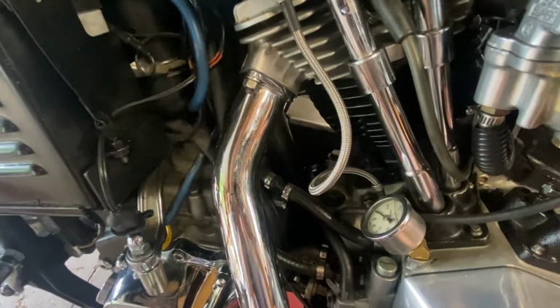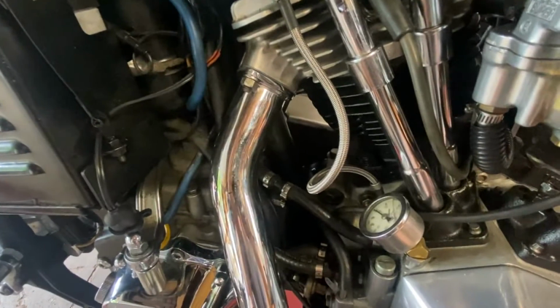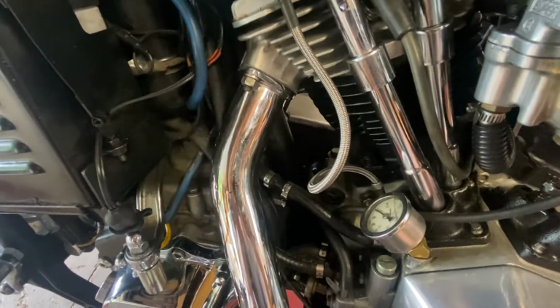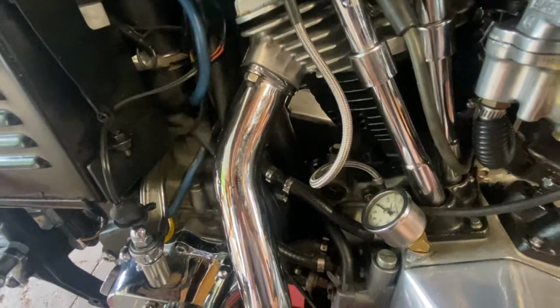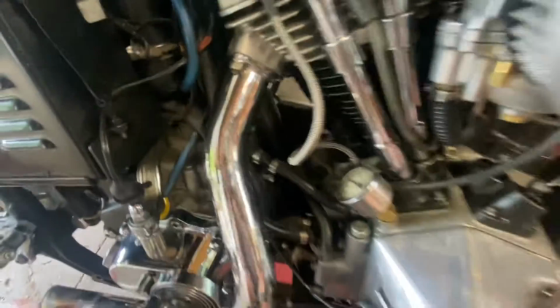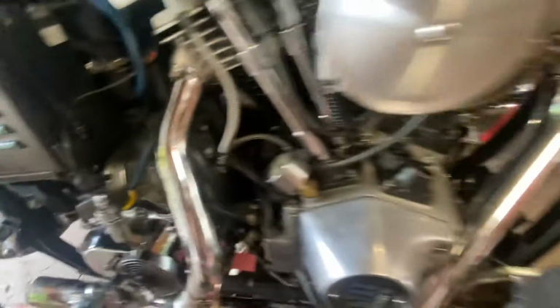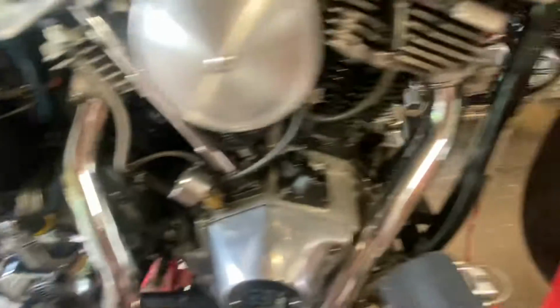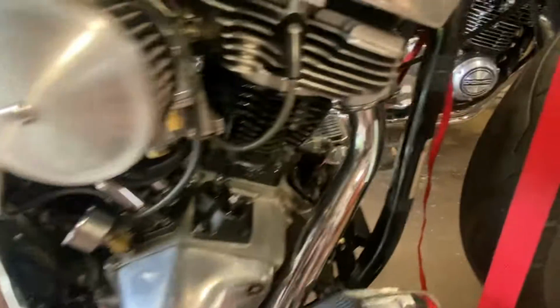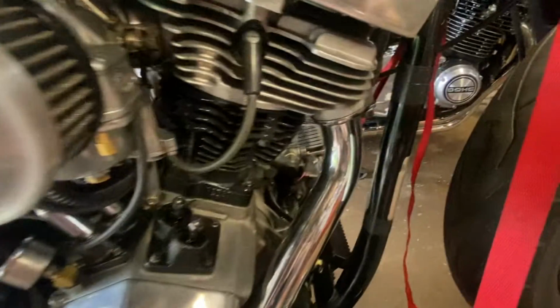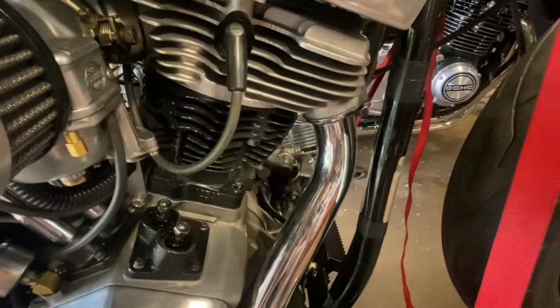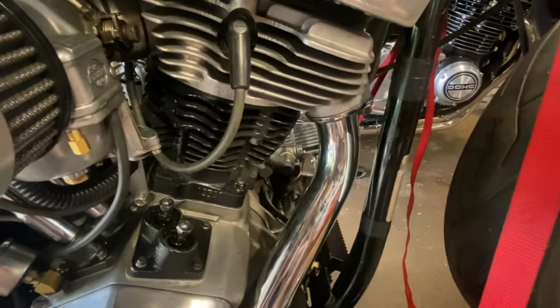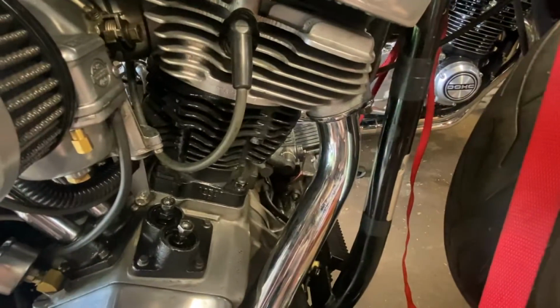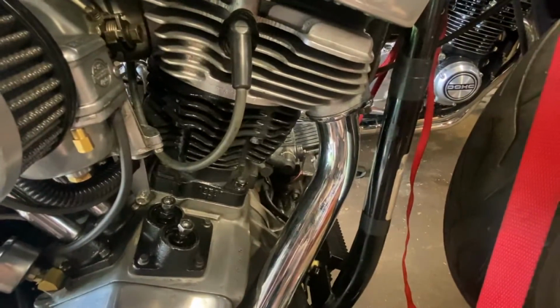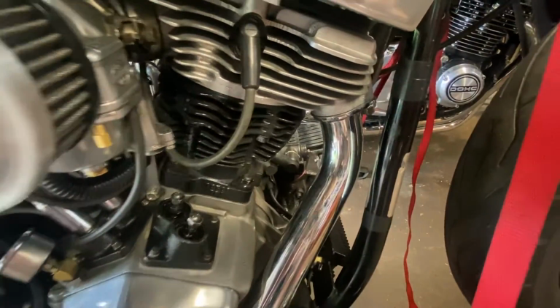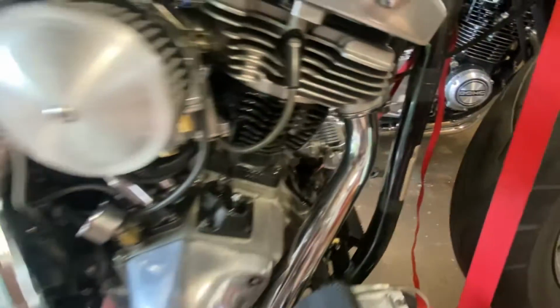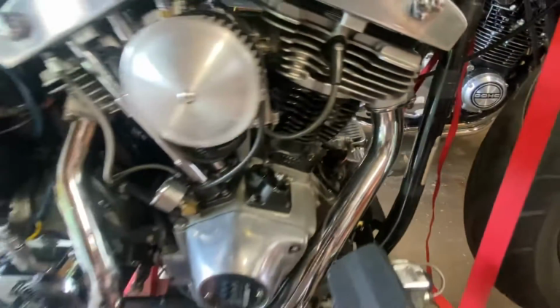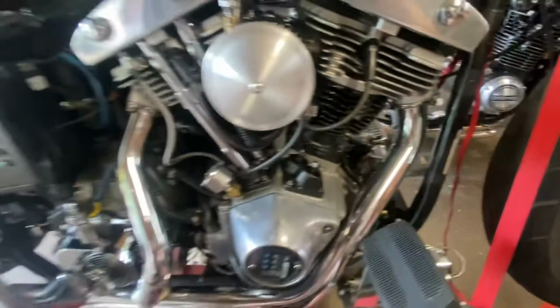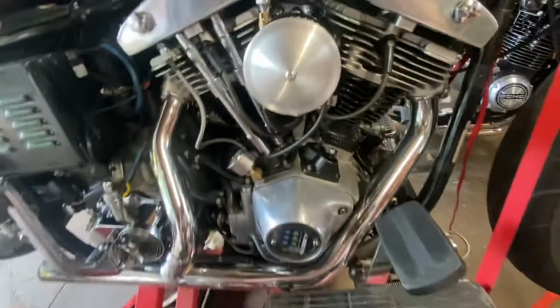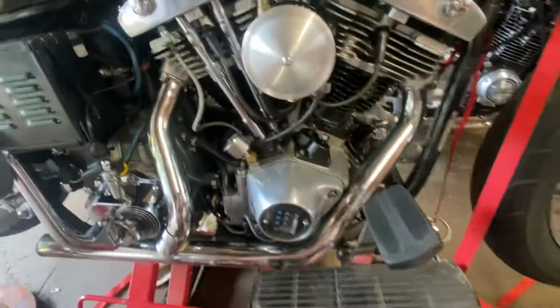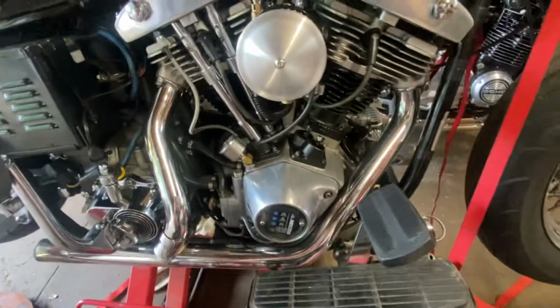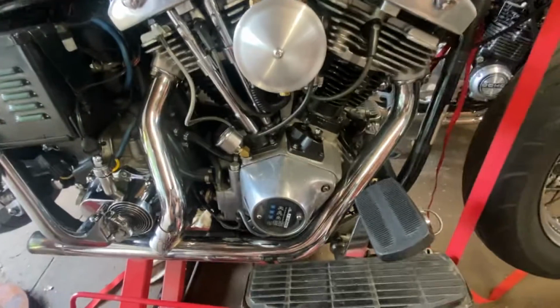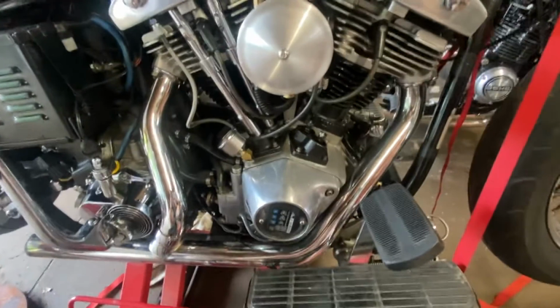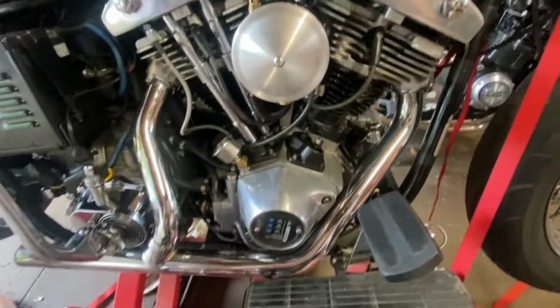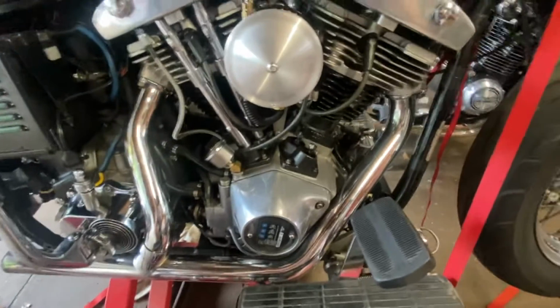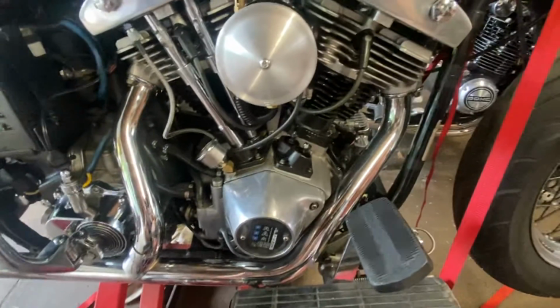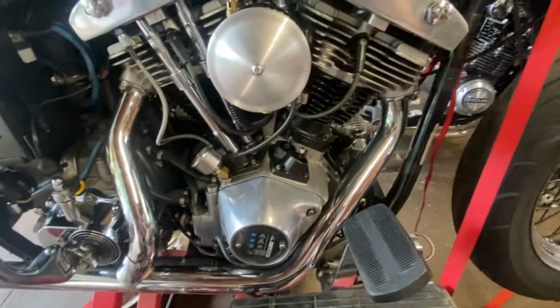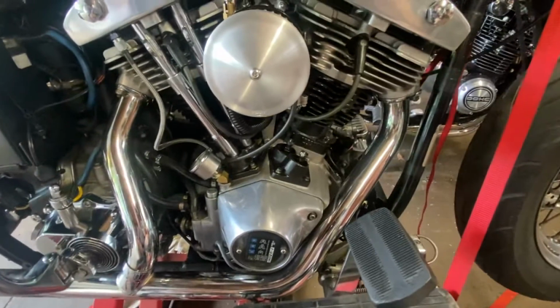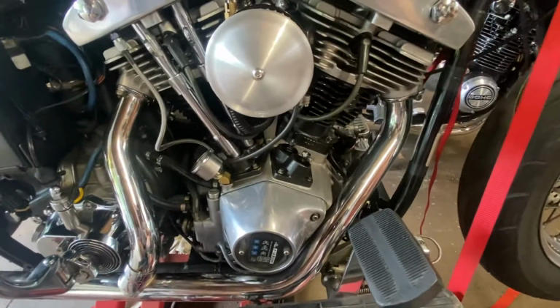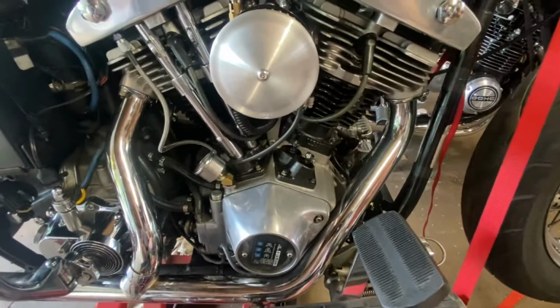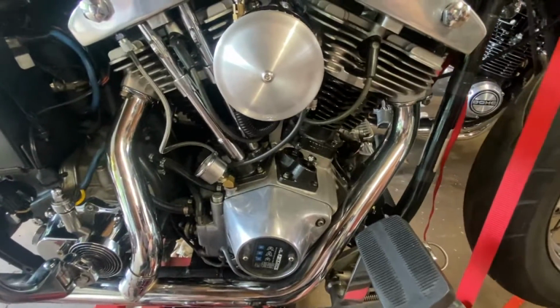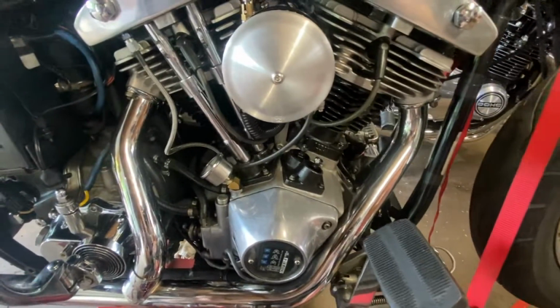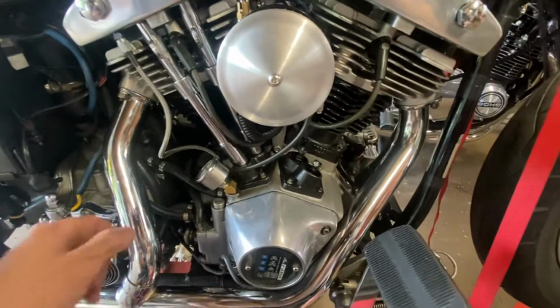Got that all the way in, then finished tightening the front. So these are in and really snug and sealed.